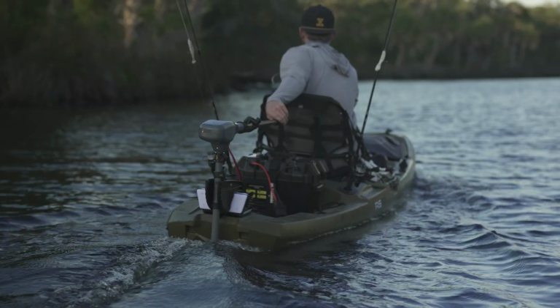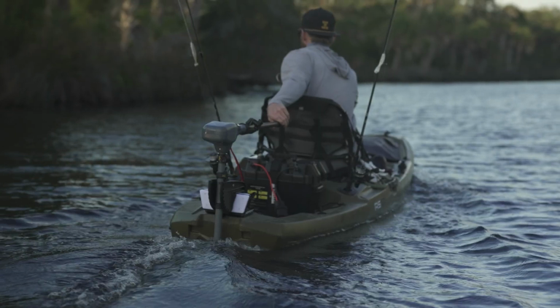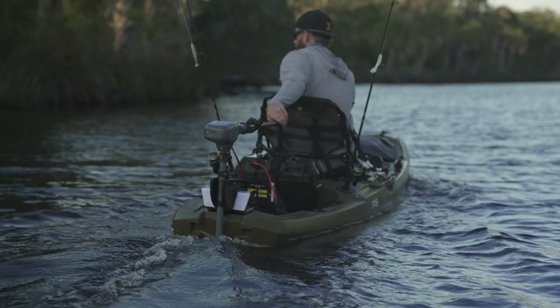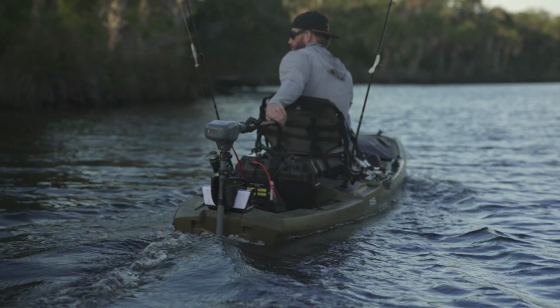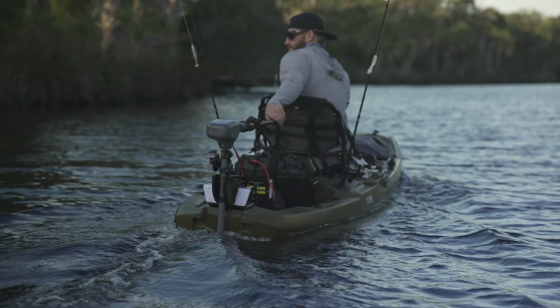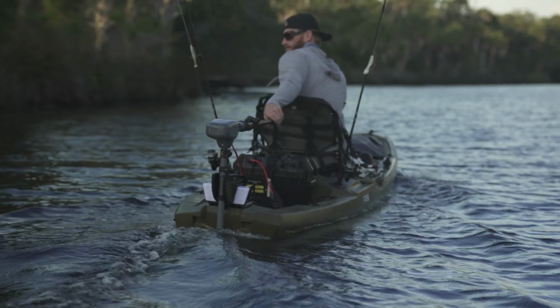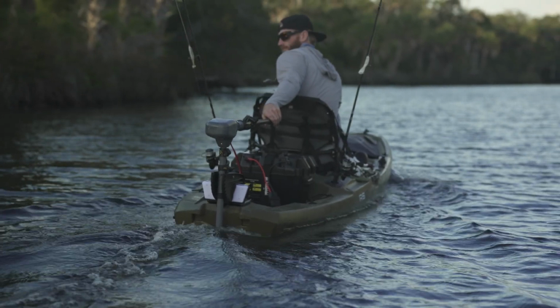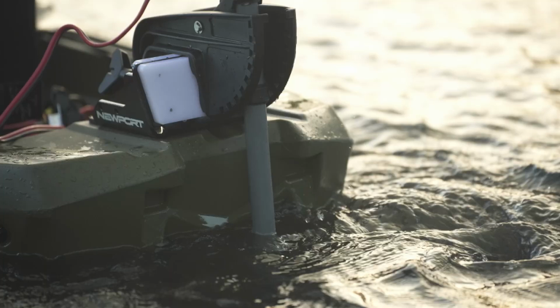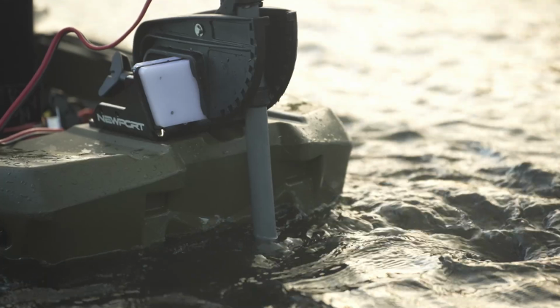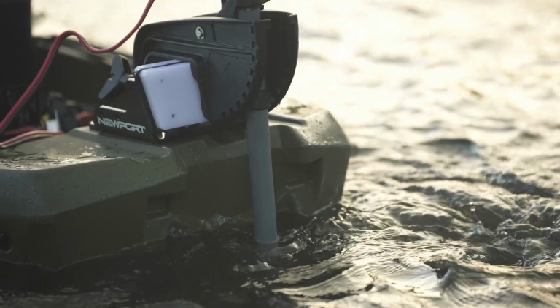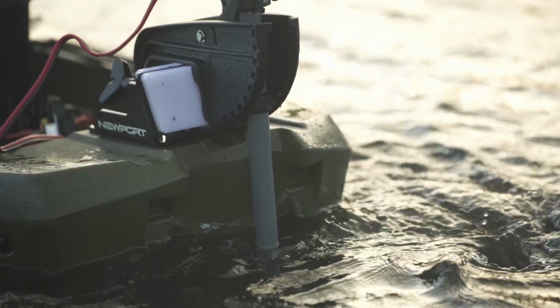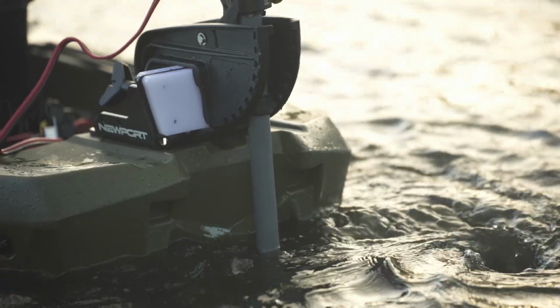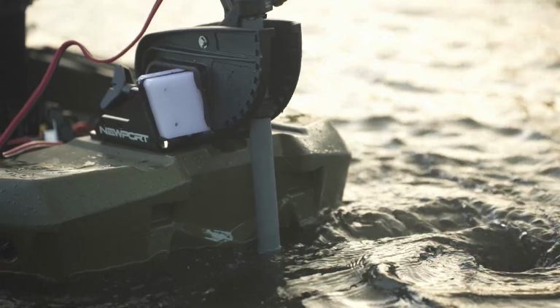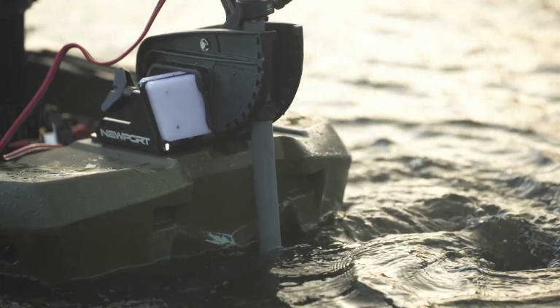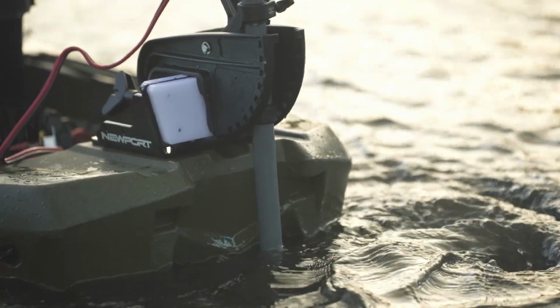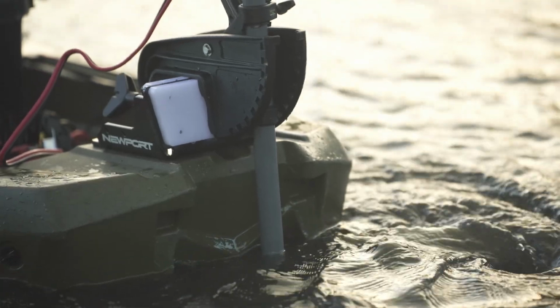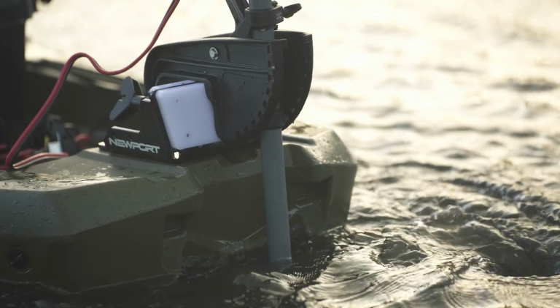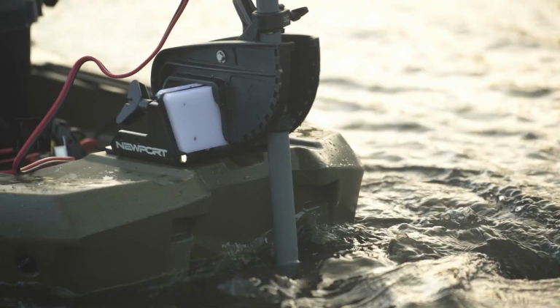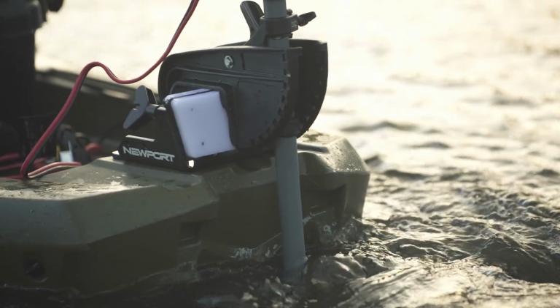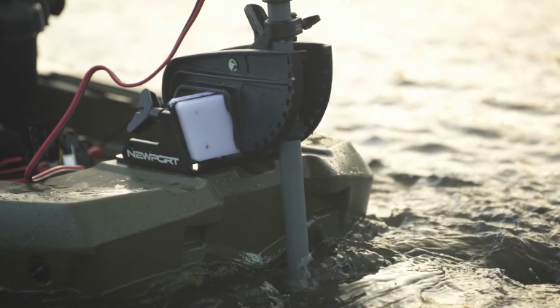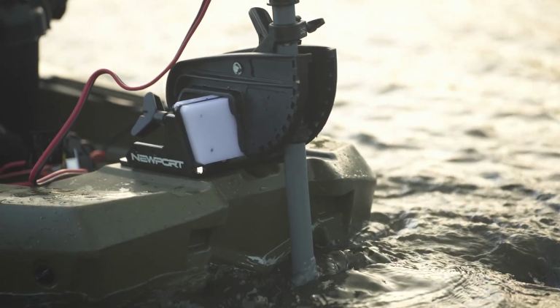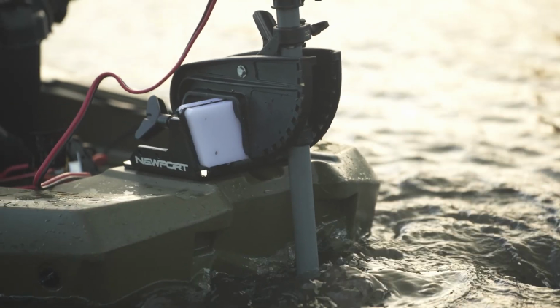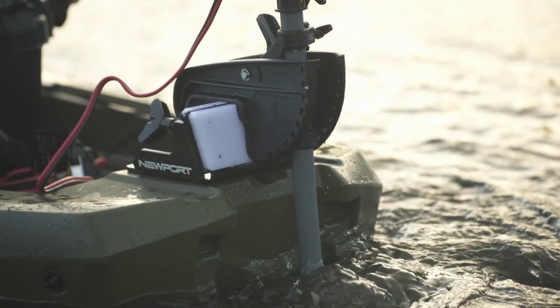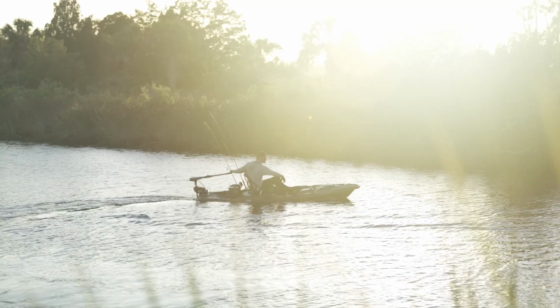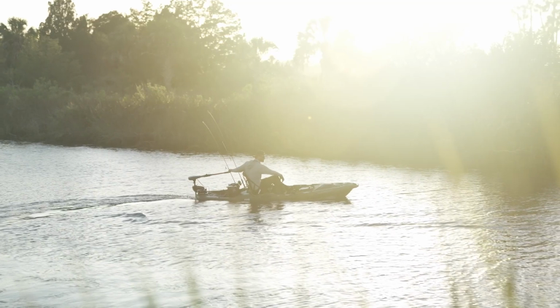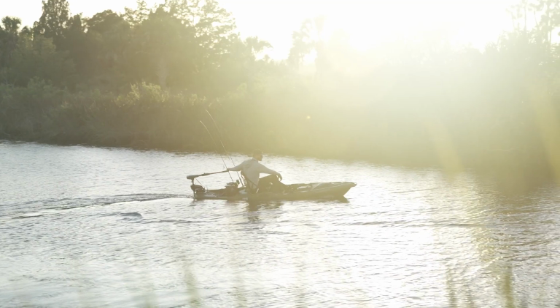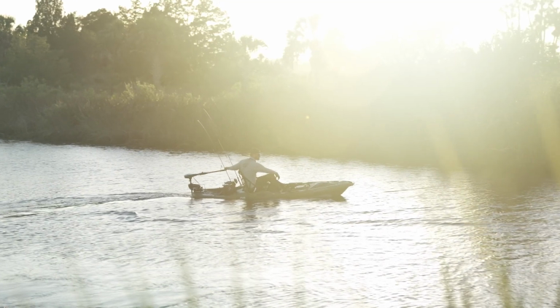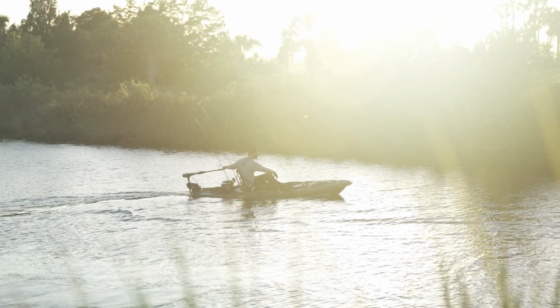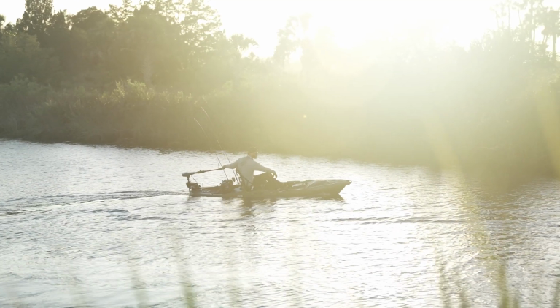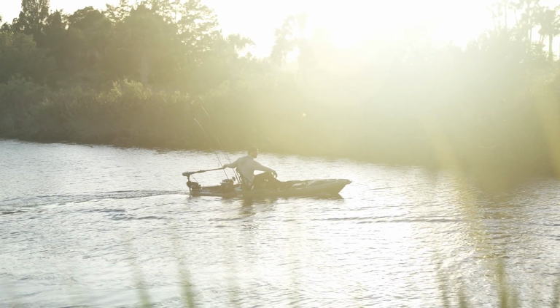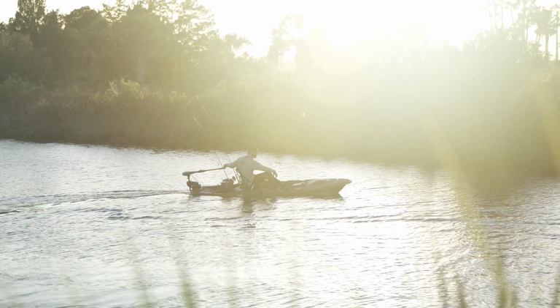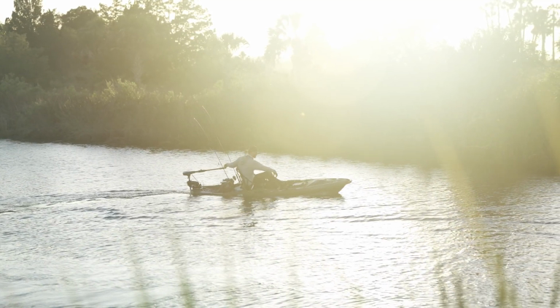With five forward and three reverse speeds, this trolling motor gives you plenty of control over your movement, whether you're navigating a tight cove or cruising along the shoreline.